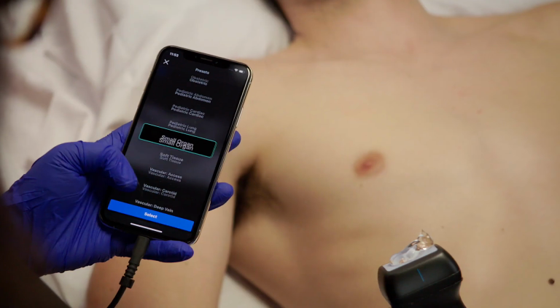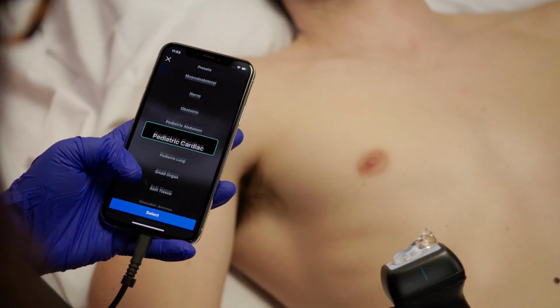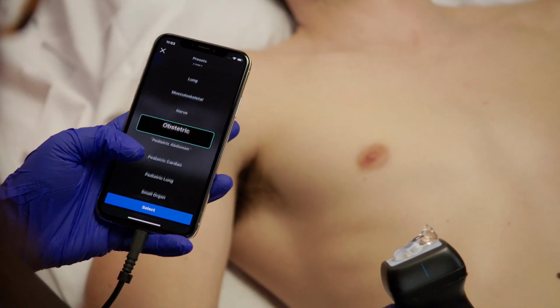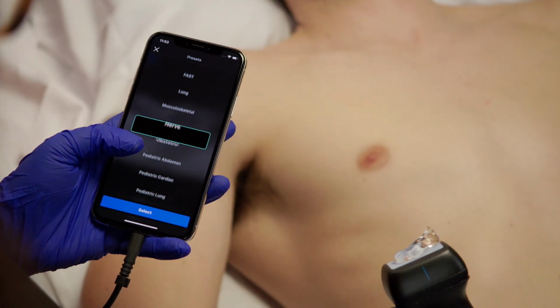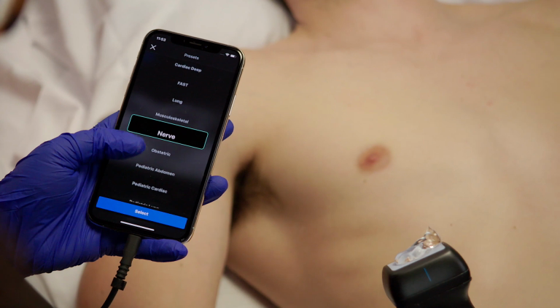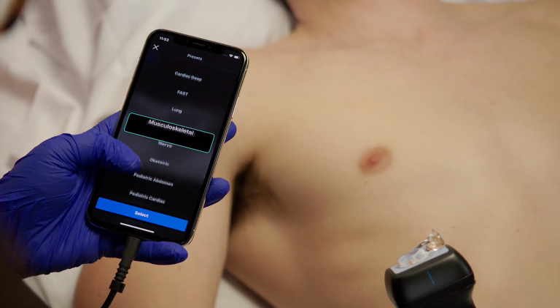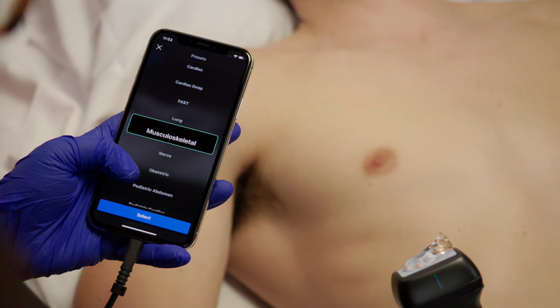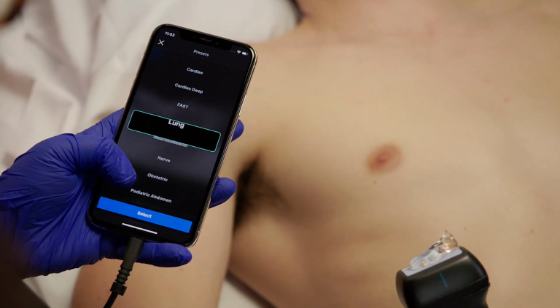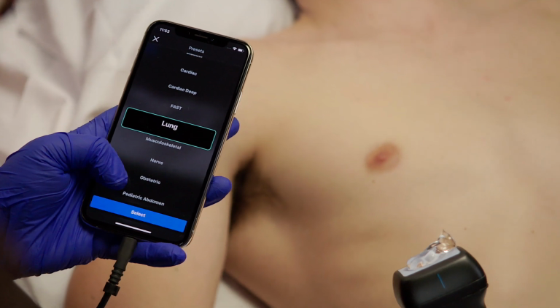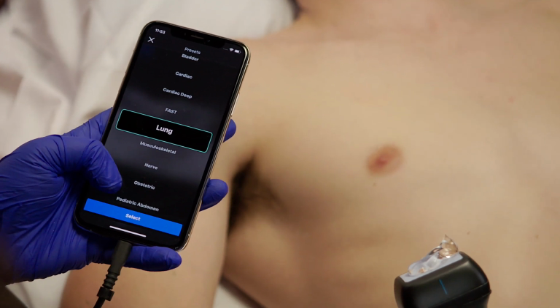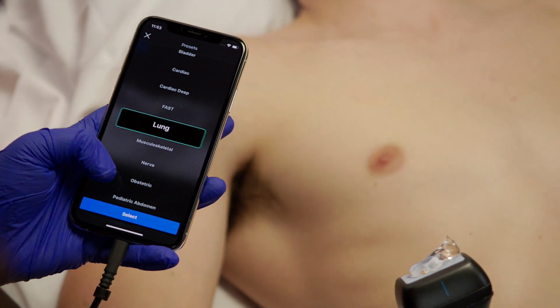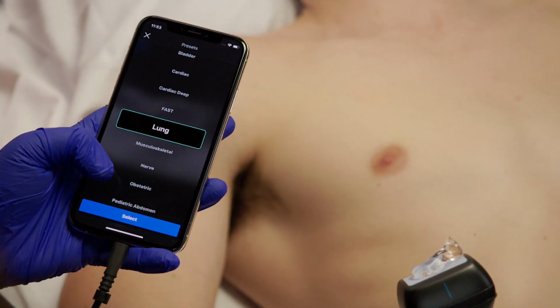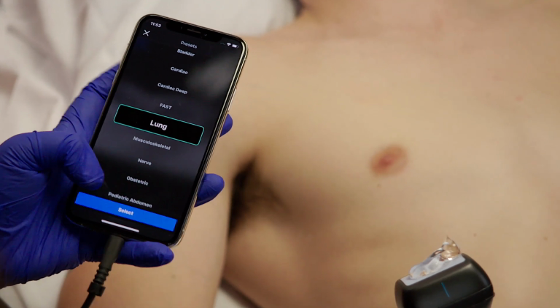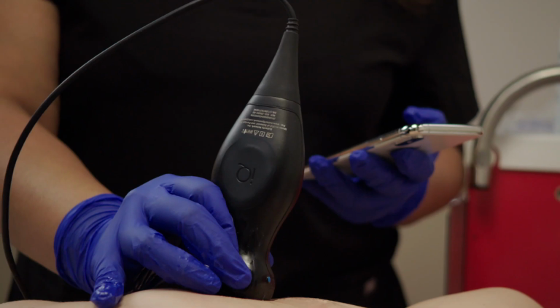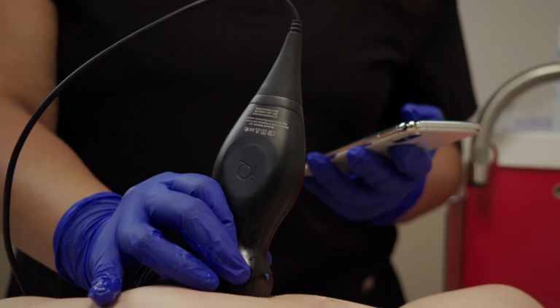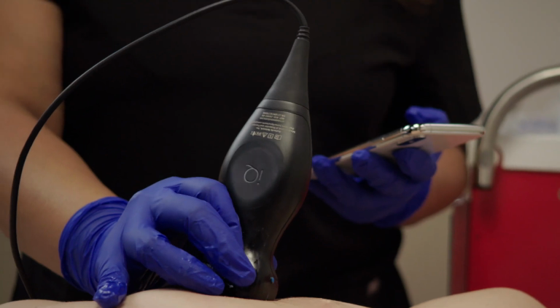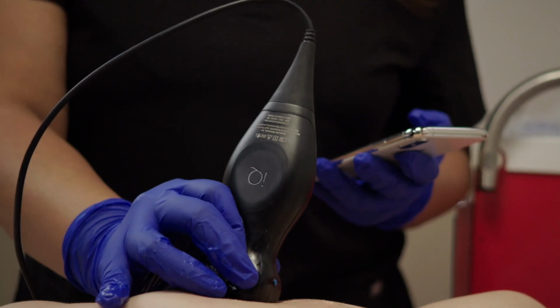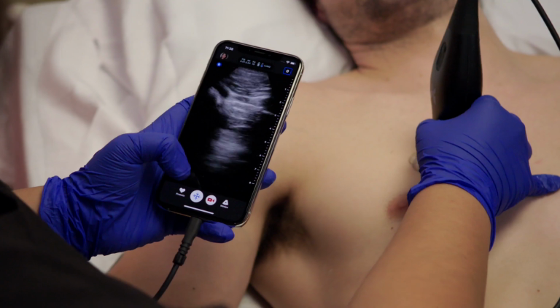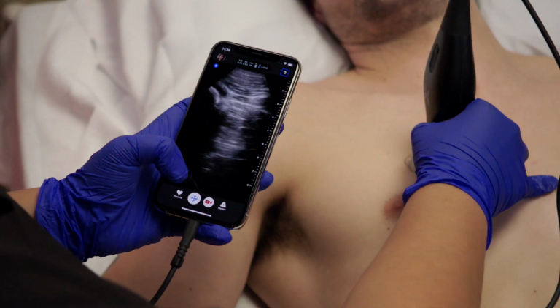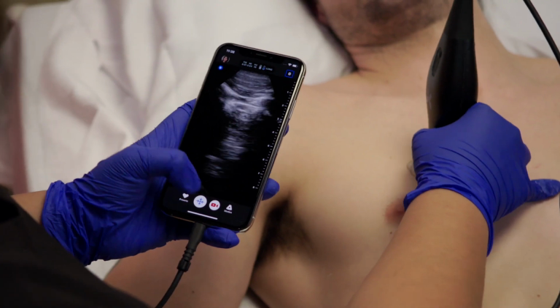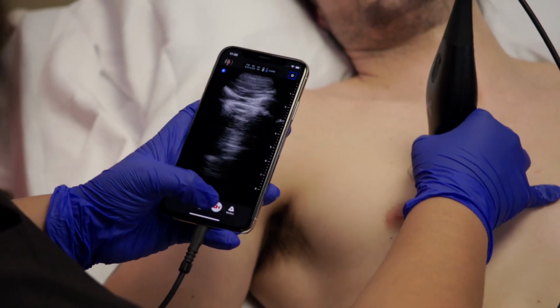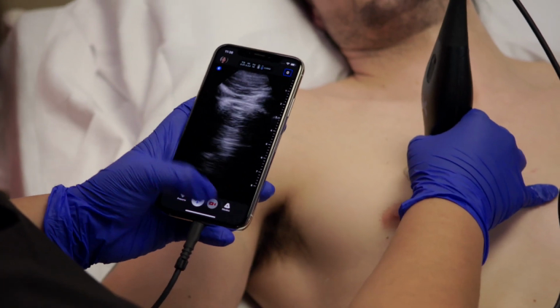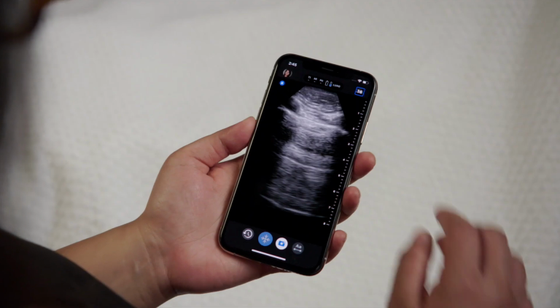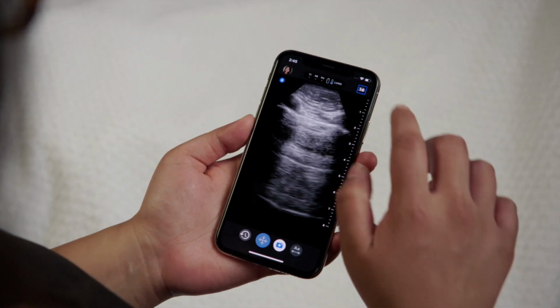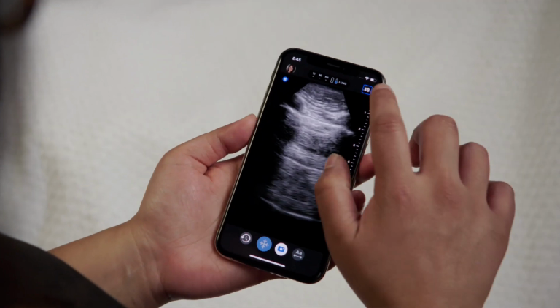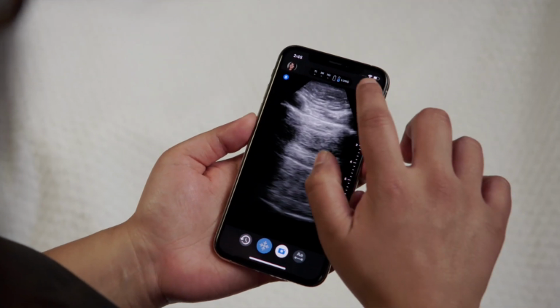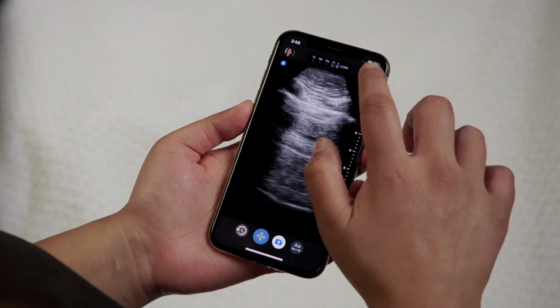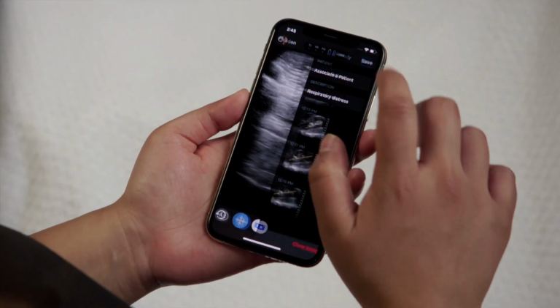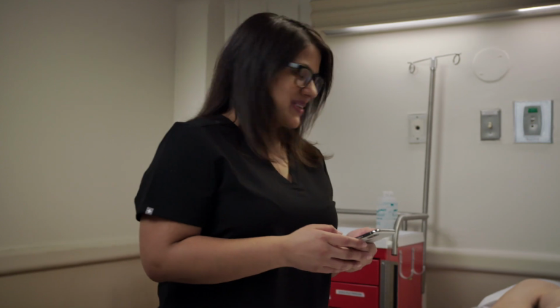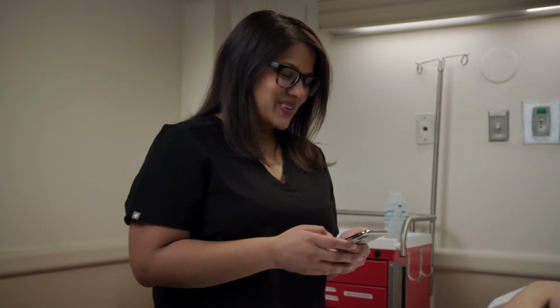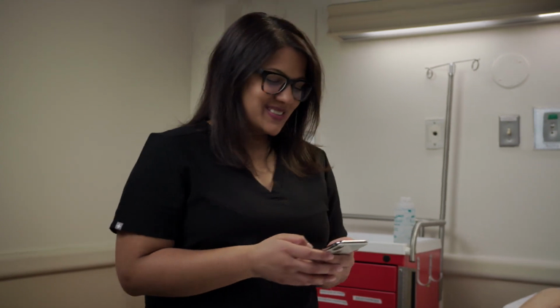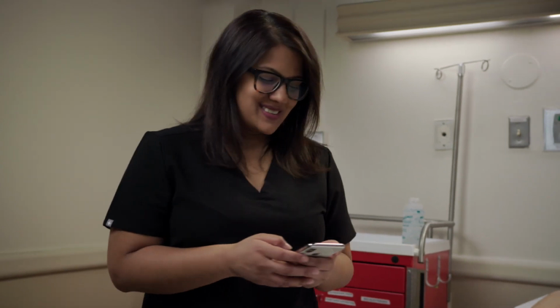Now all you need to do is change your preset, scan, capture, upload. It's that simple.